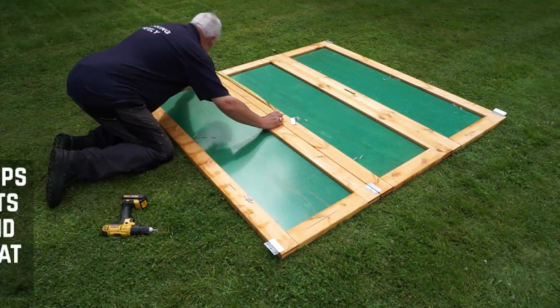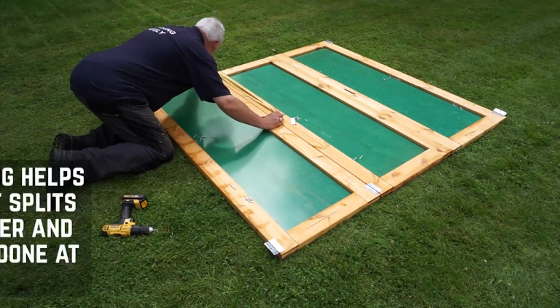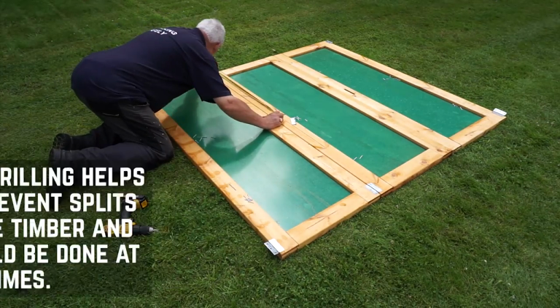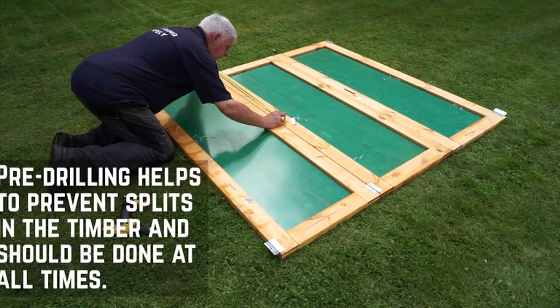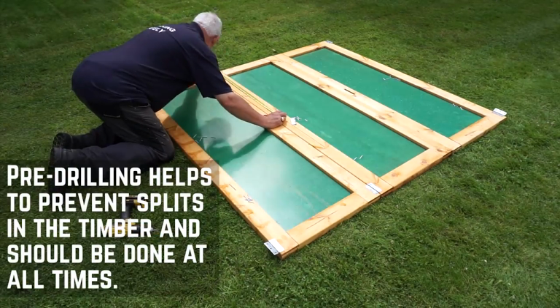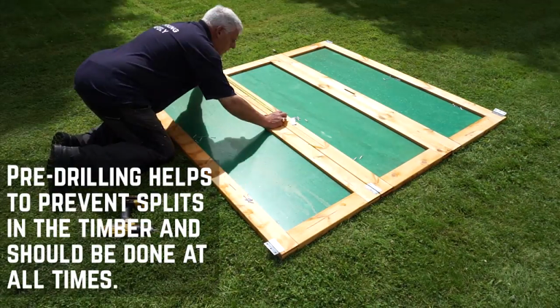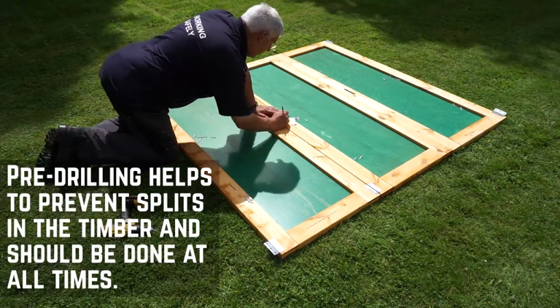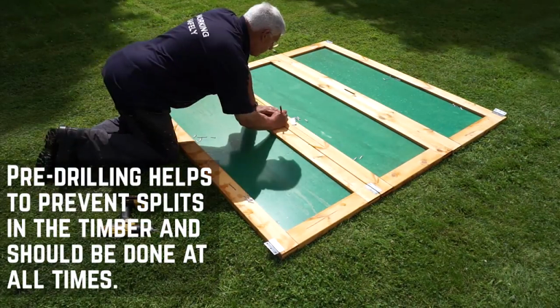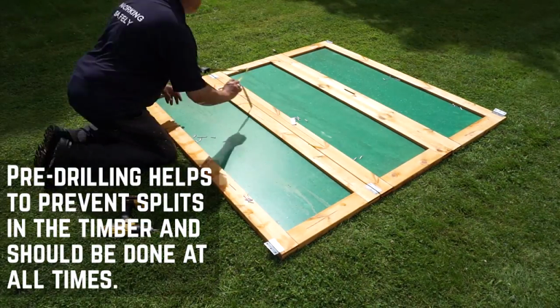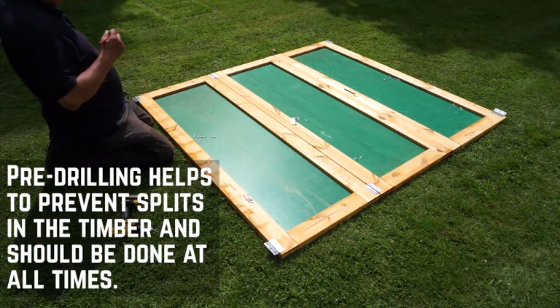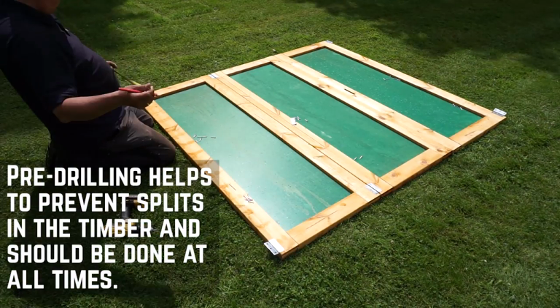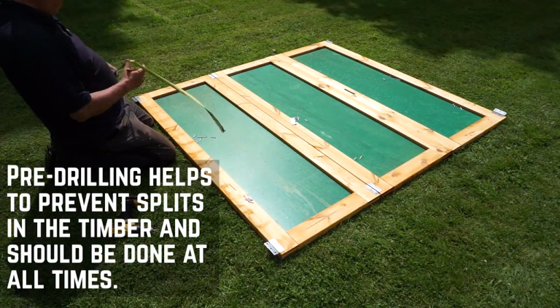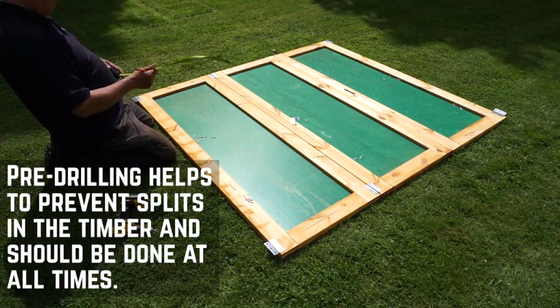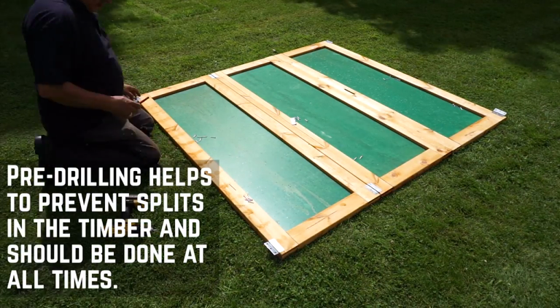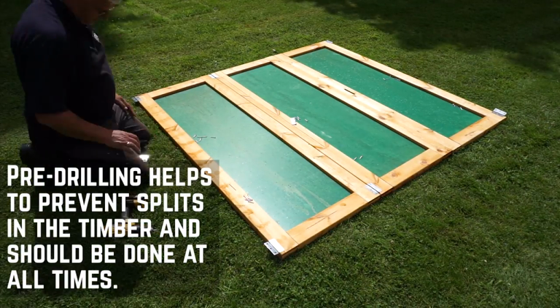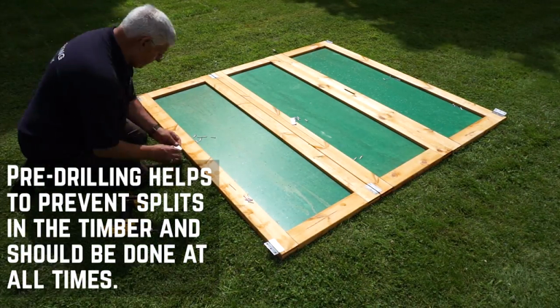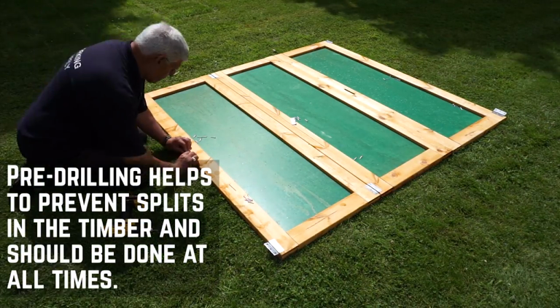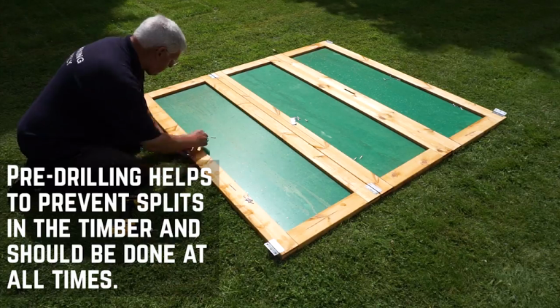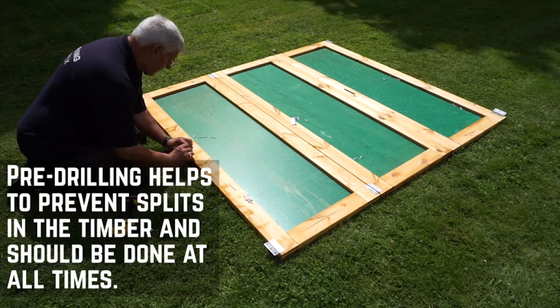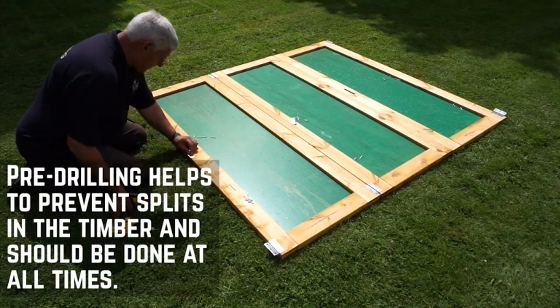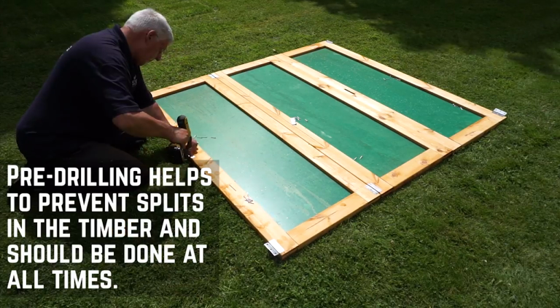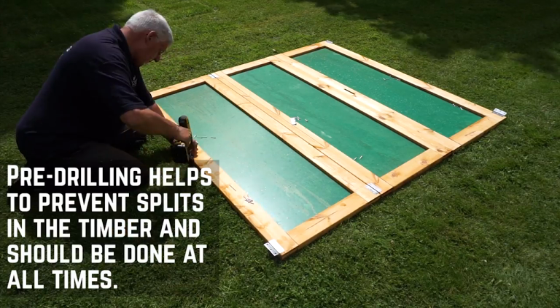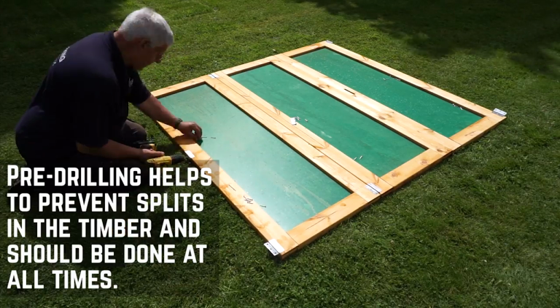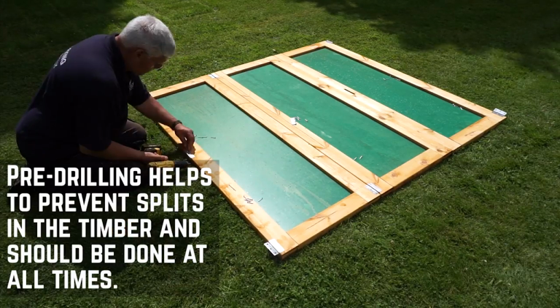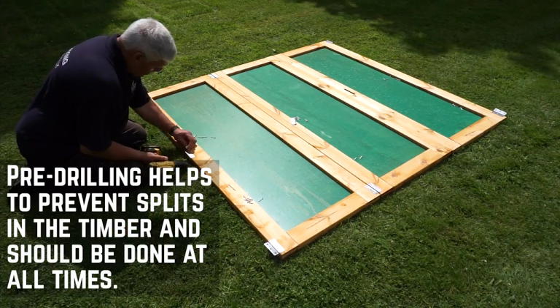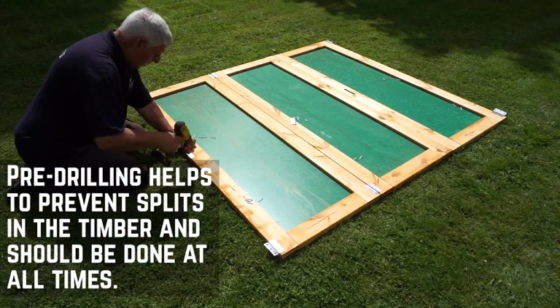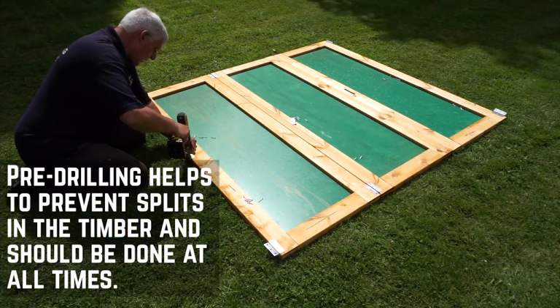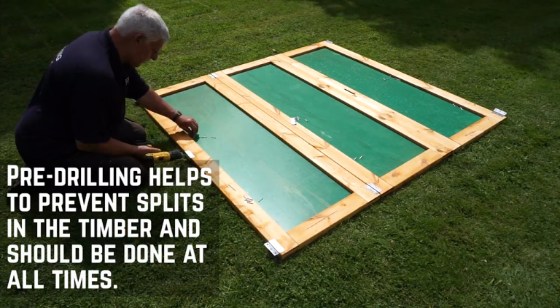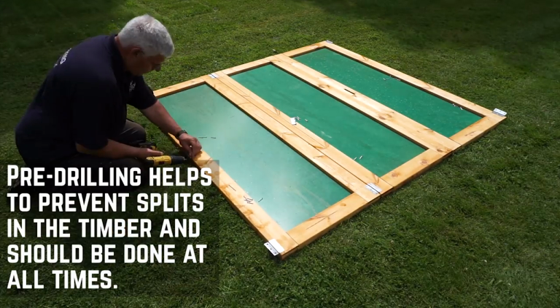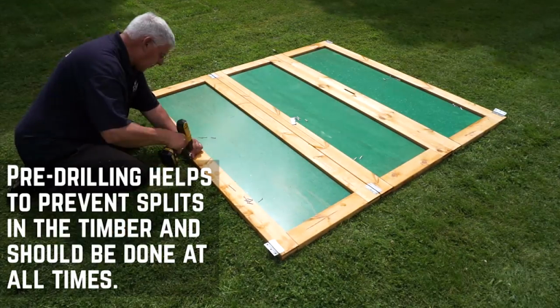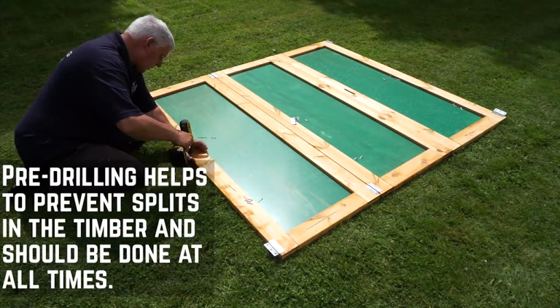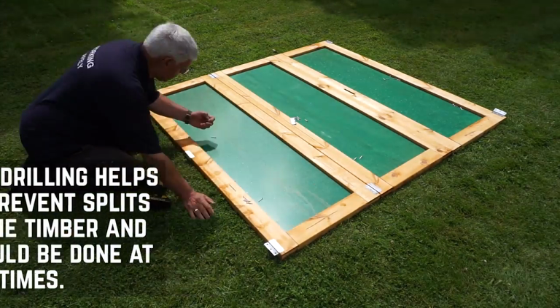Make sure to pre-drill all screws throughout this installation. It can take time but will prevent damage to the timber.